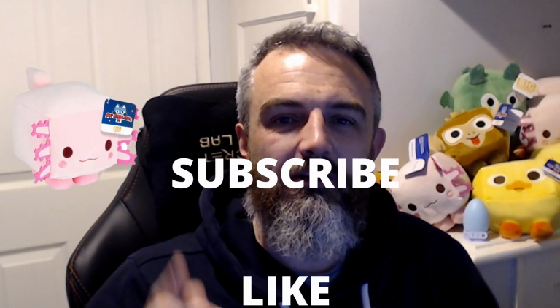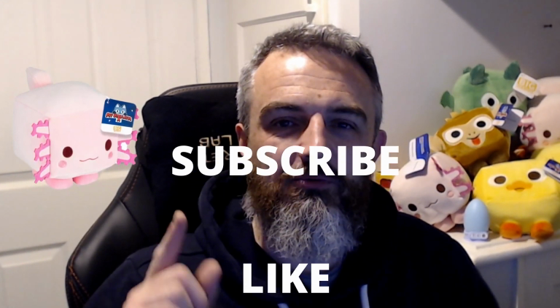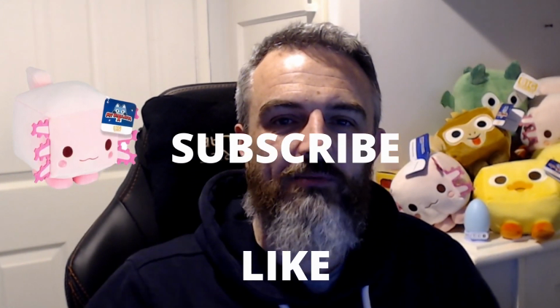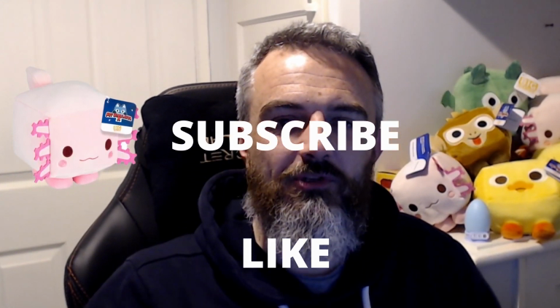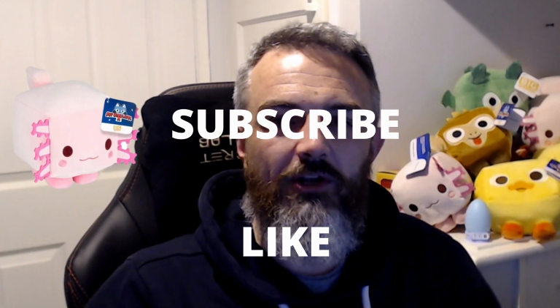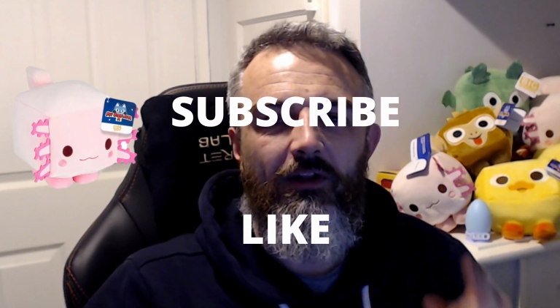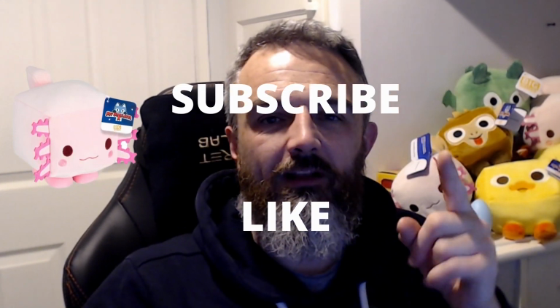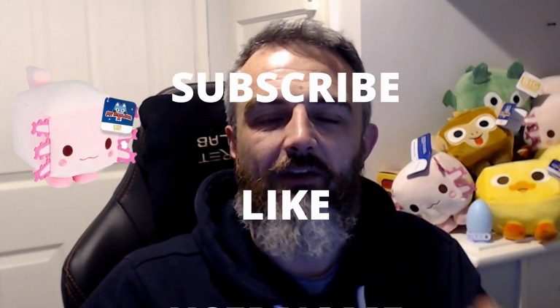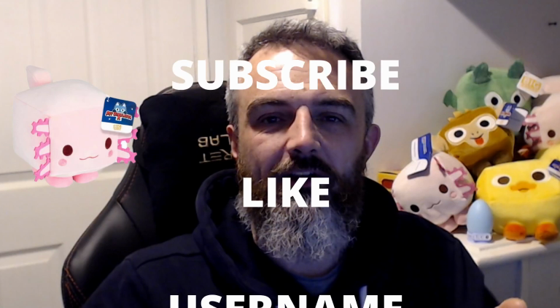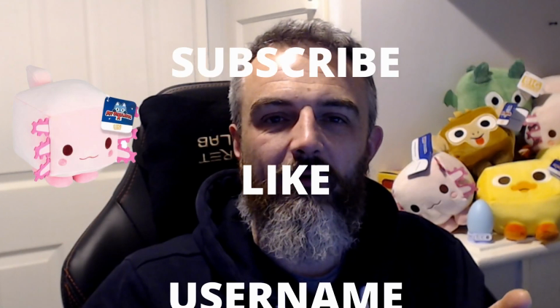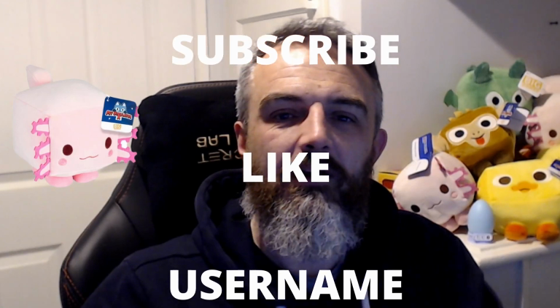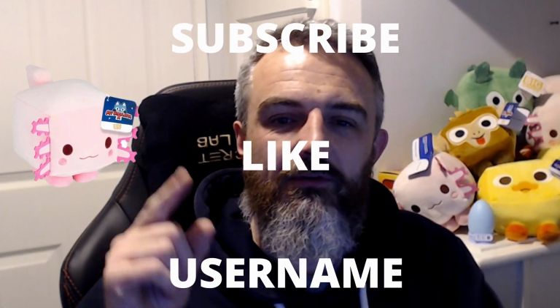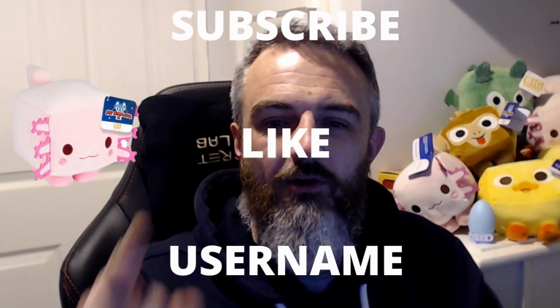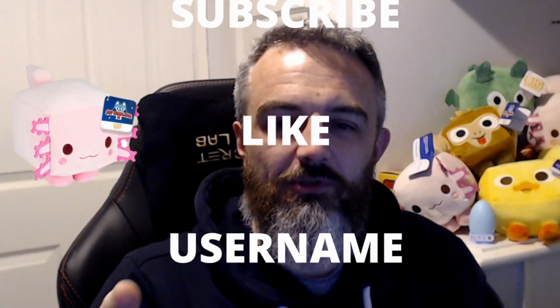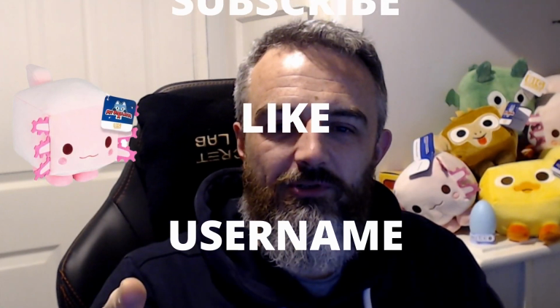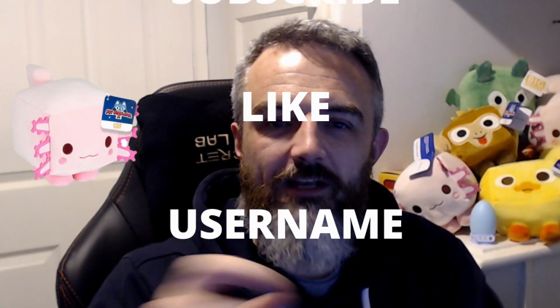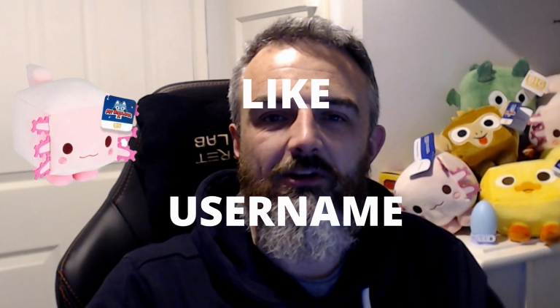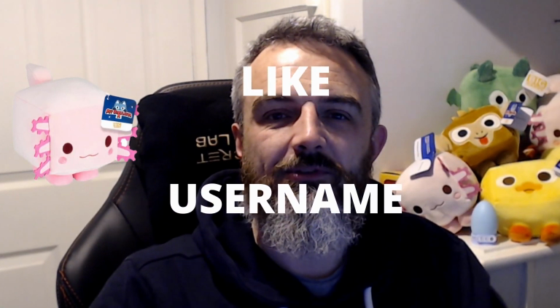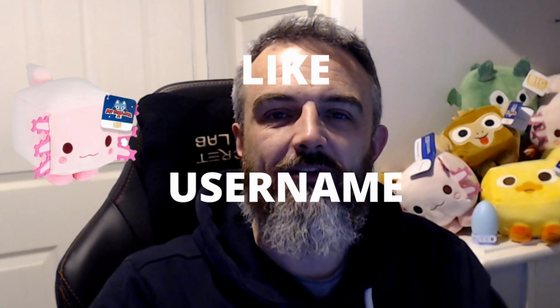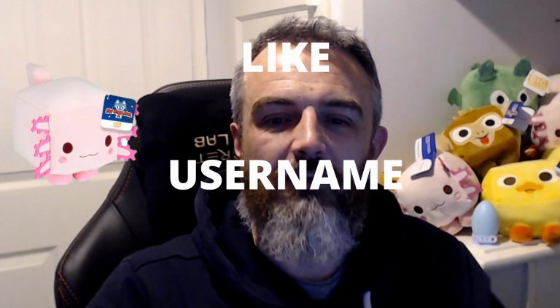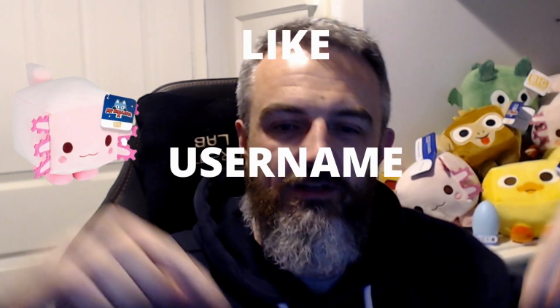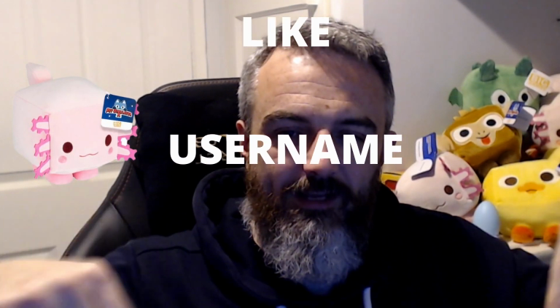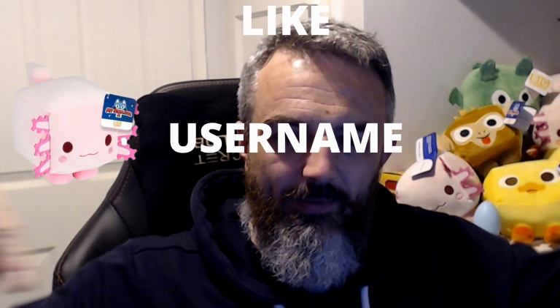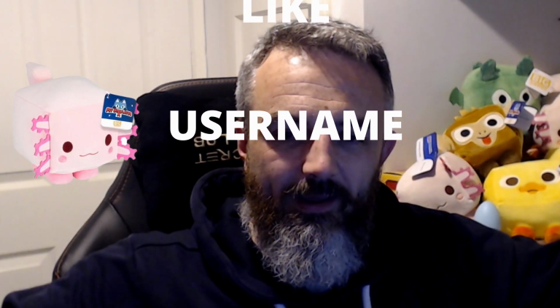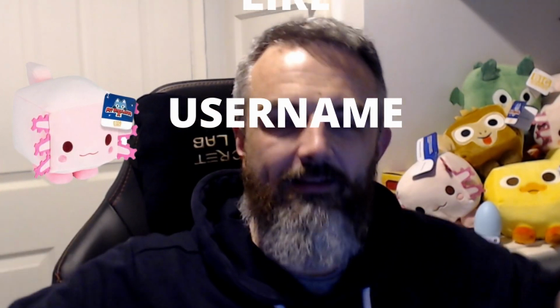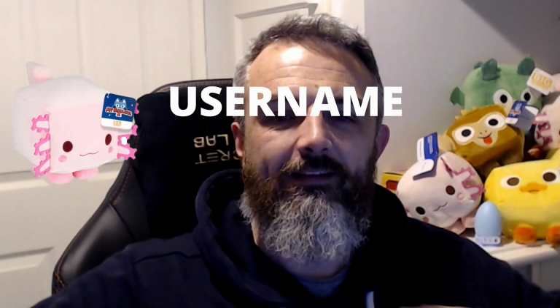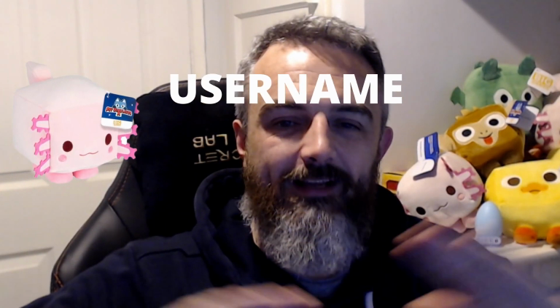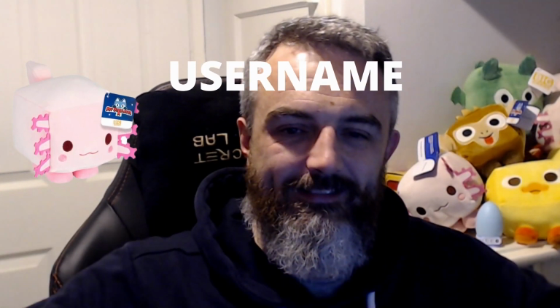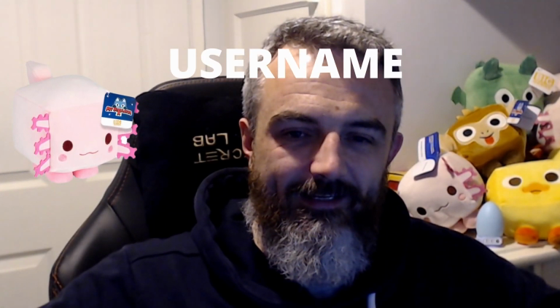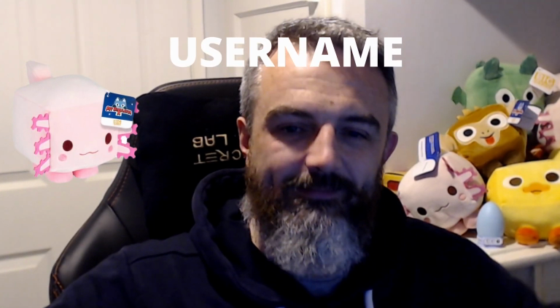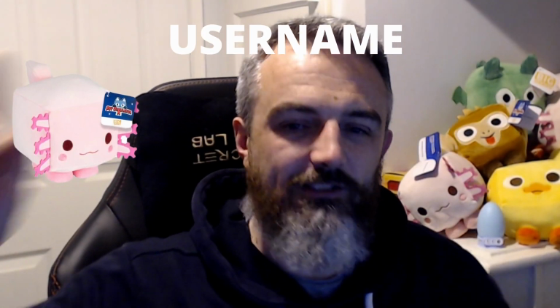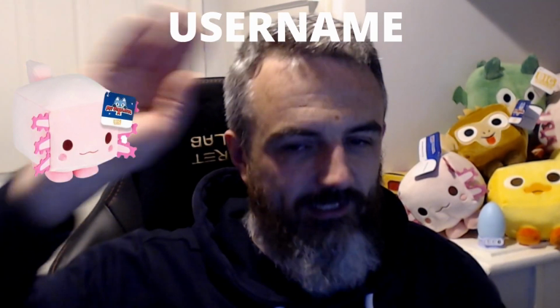Just a reminder: subscribe to the channel, like the video, put your Roblox username in the comment section down there. That's it — see you later.